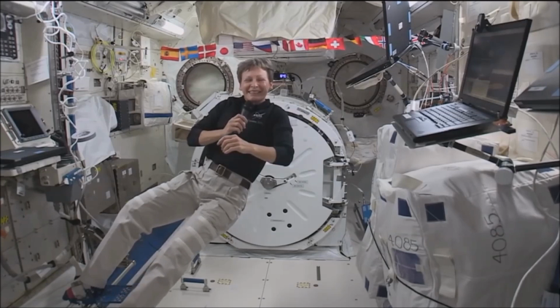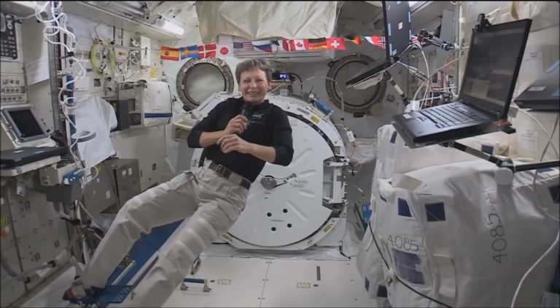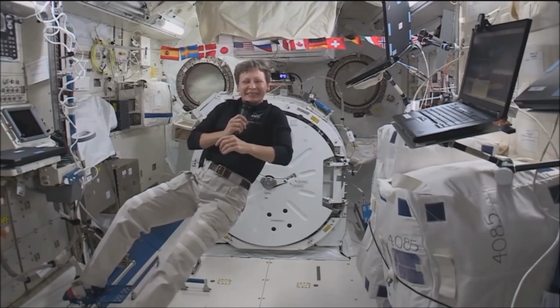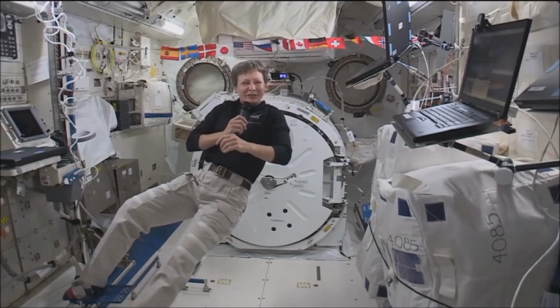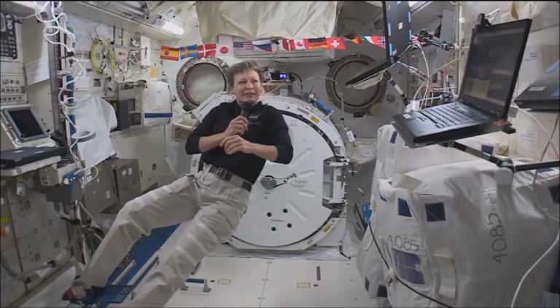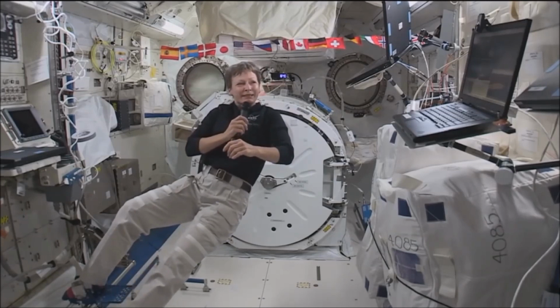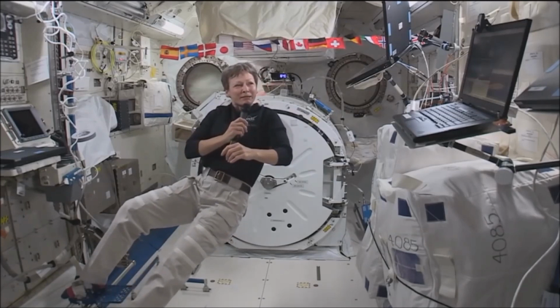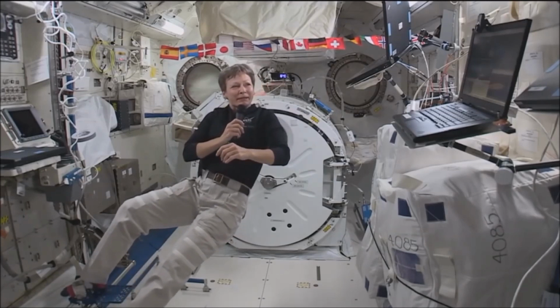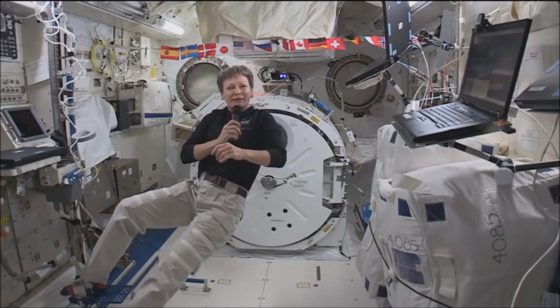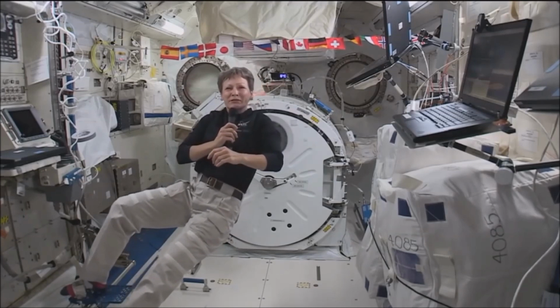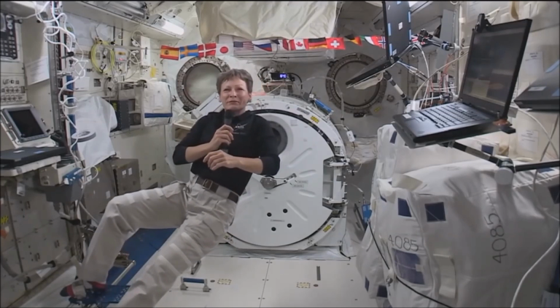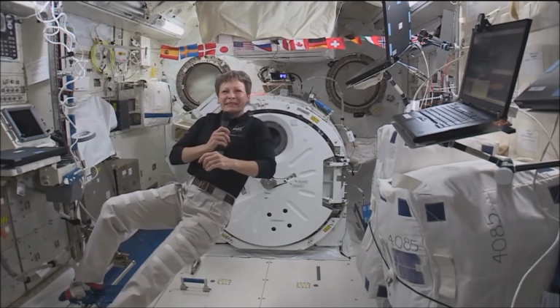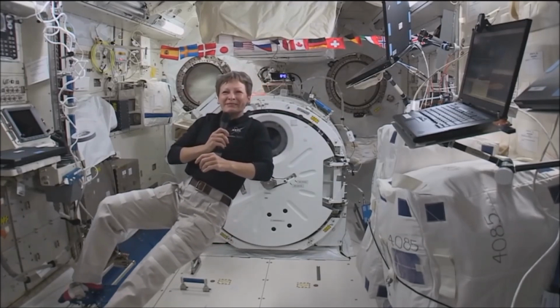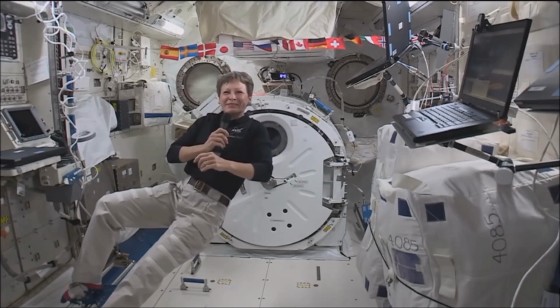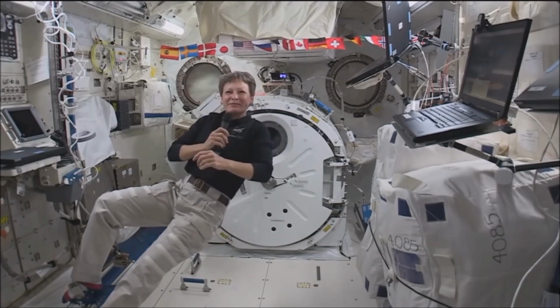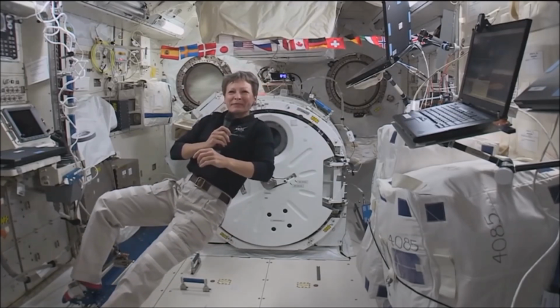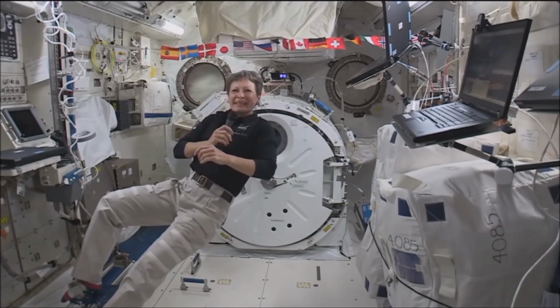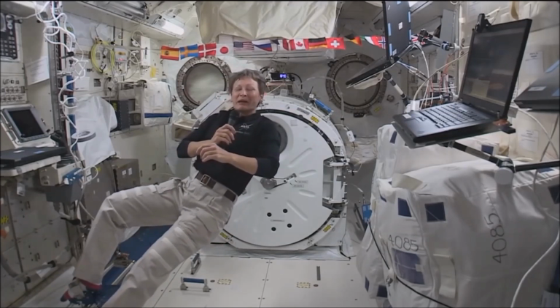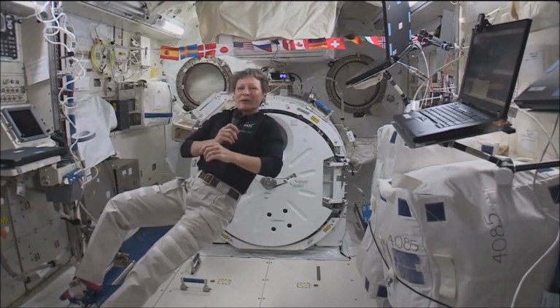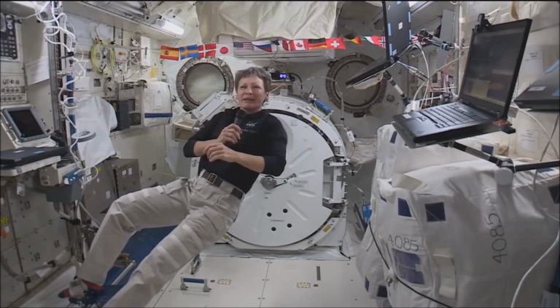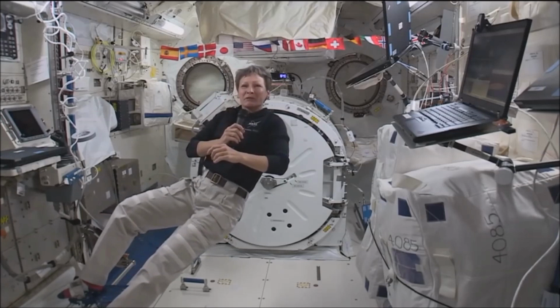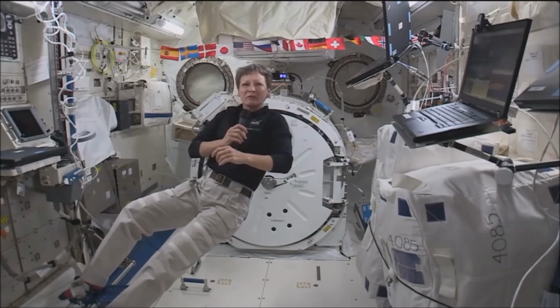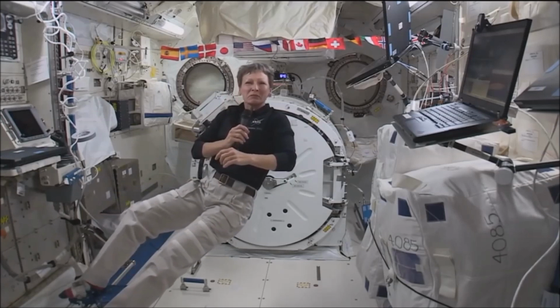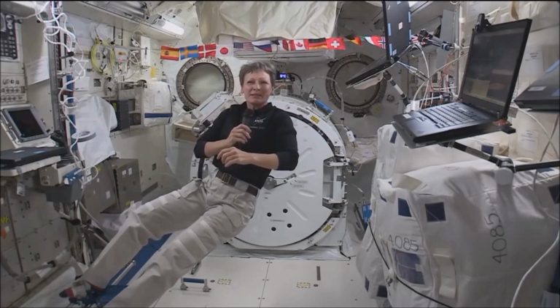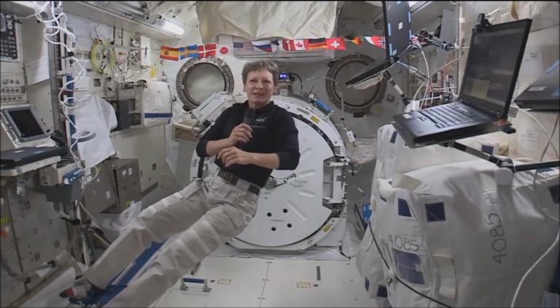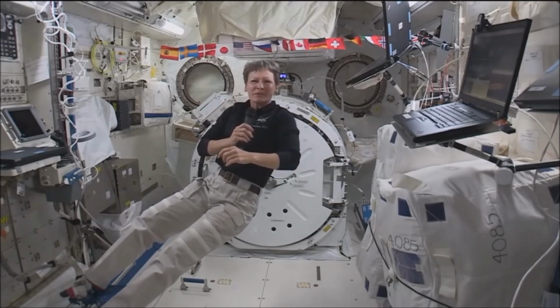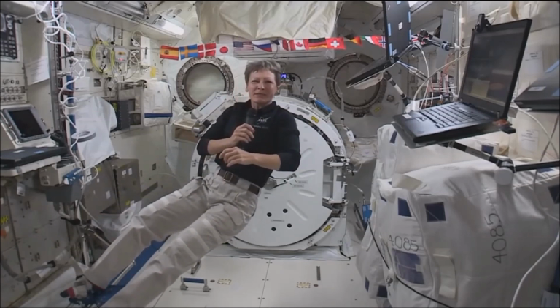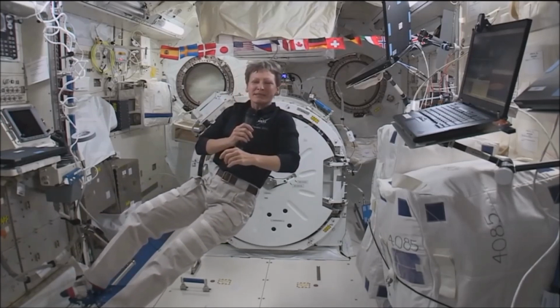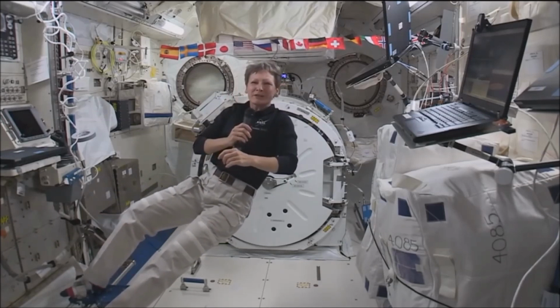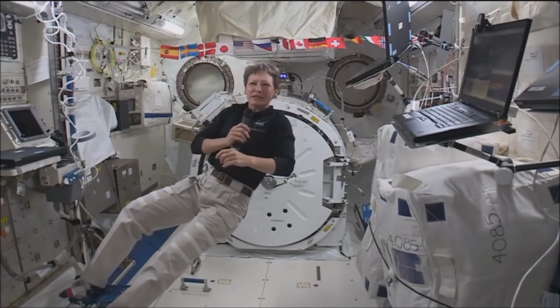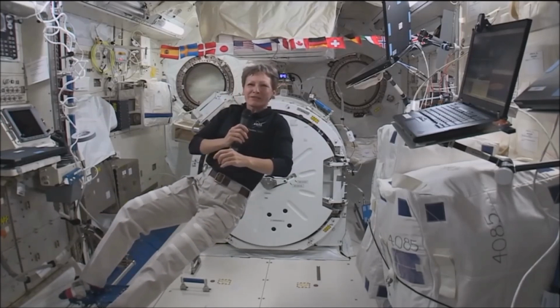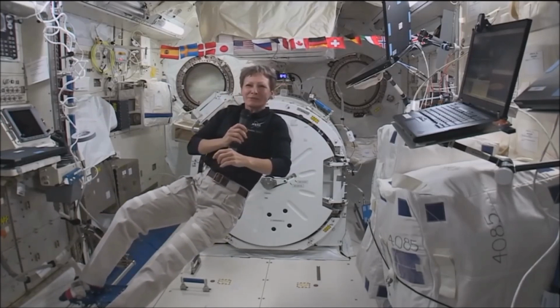Yeah, it's actually getting to be afternoon, late afternoon for me now. I'm on Greenwich Mean Time, so it's six hours ahead of you.